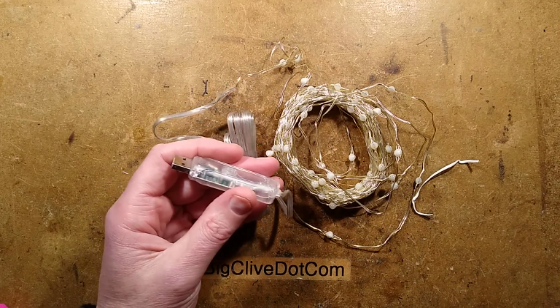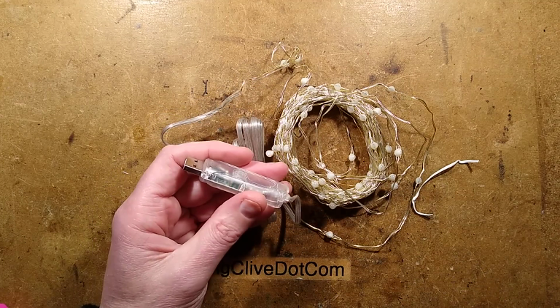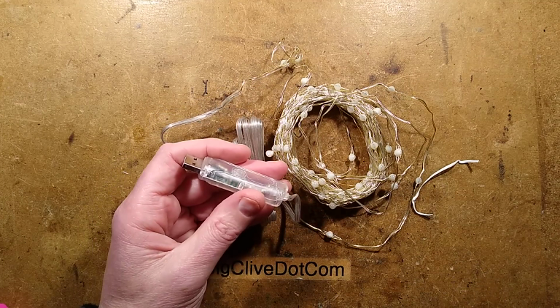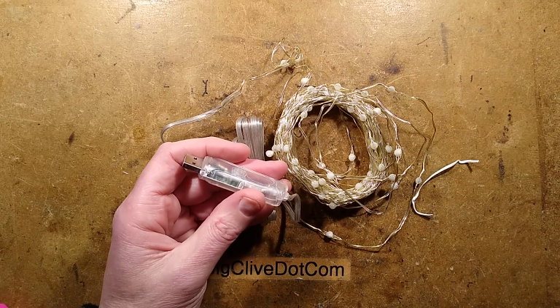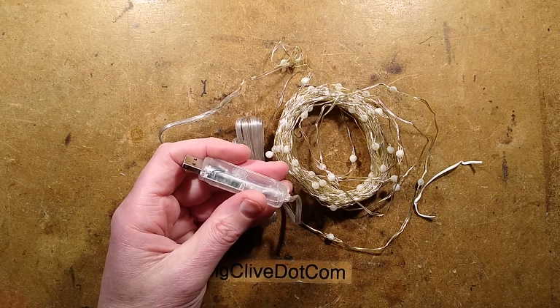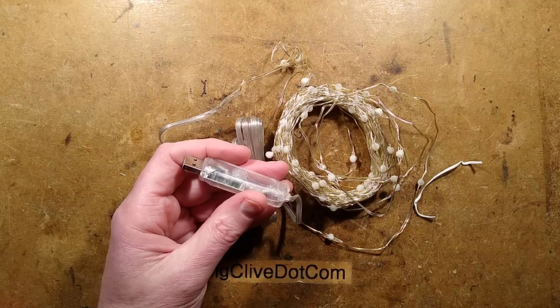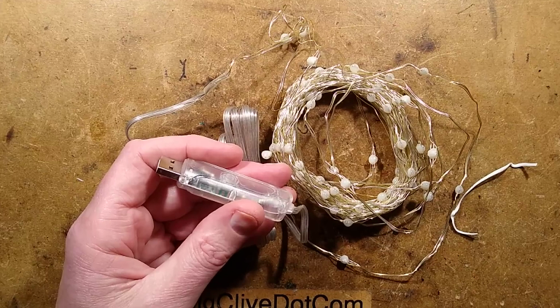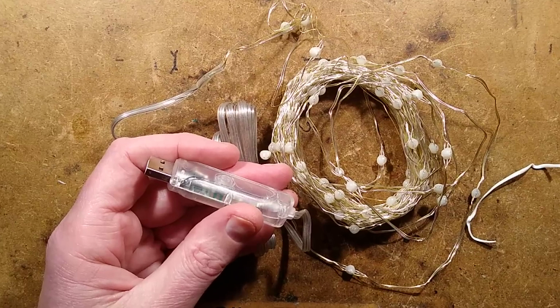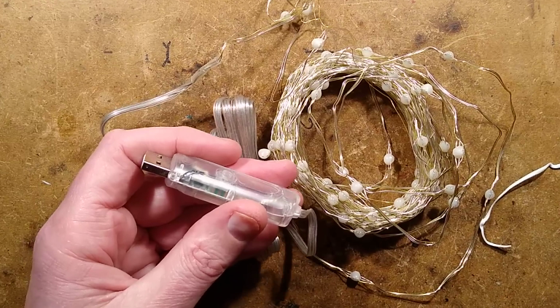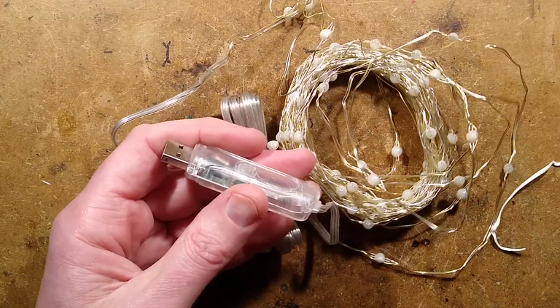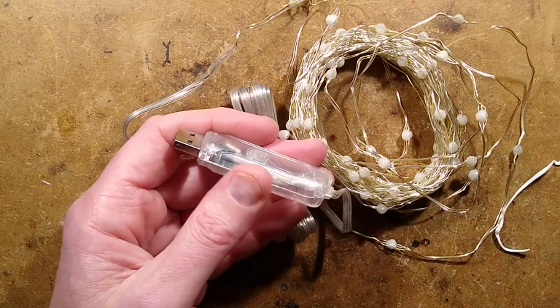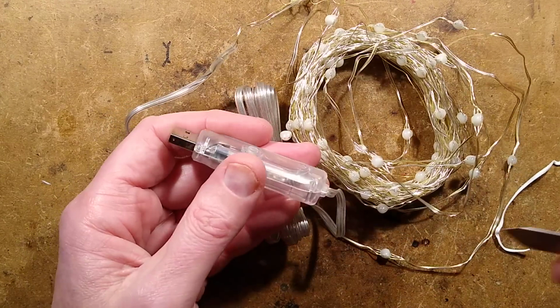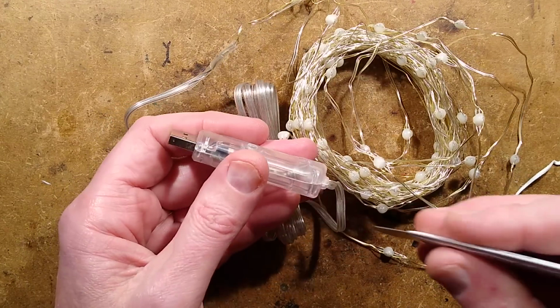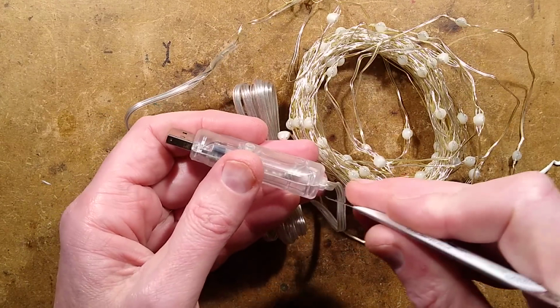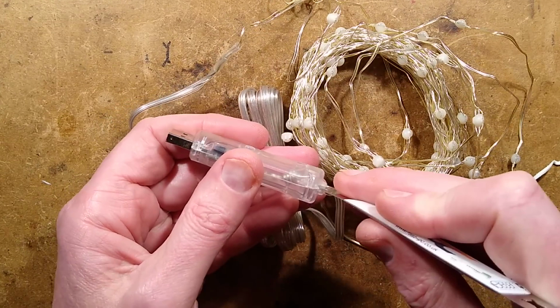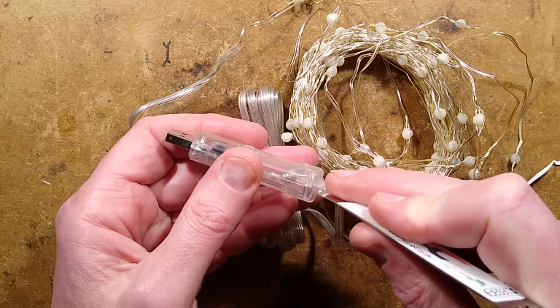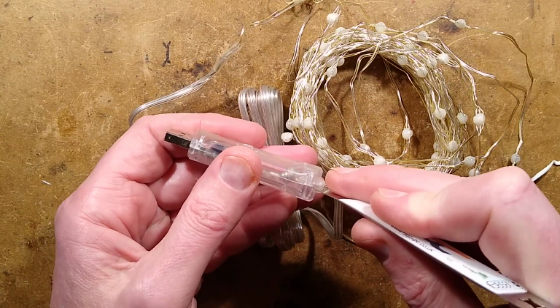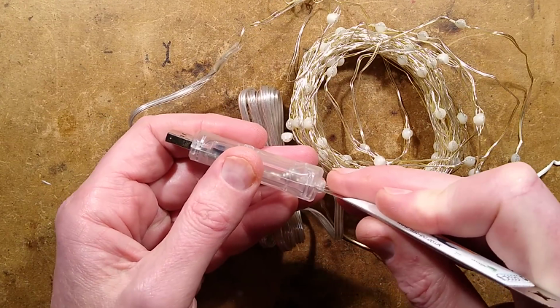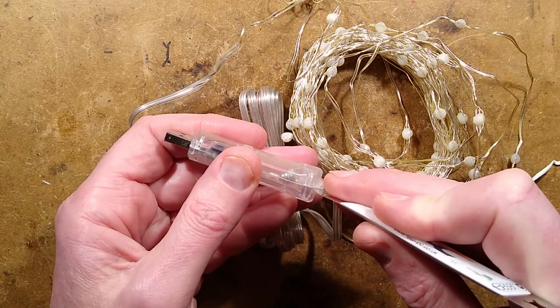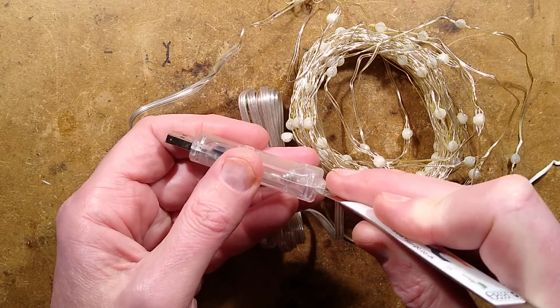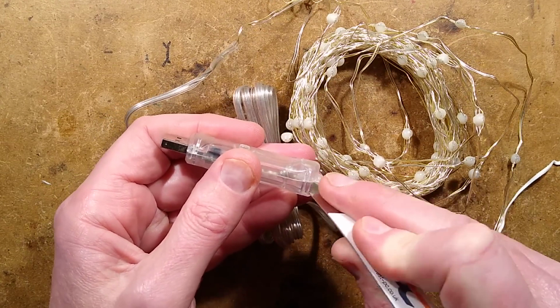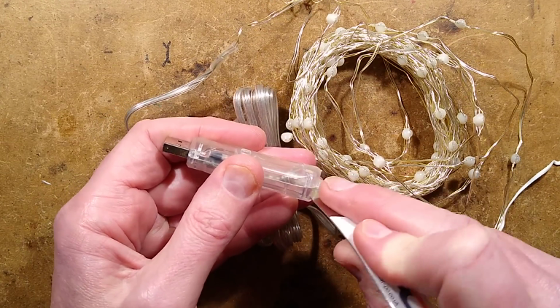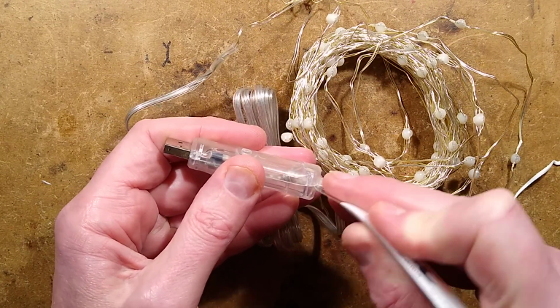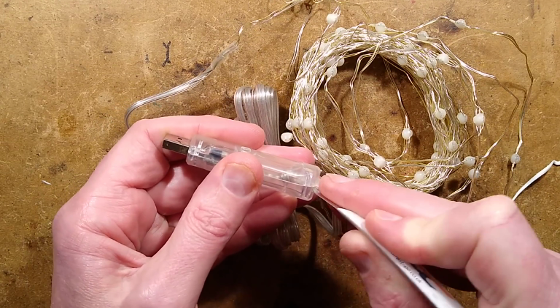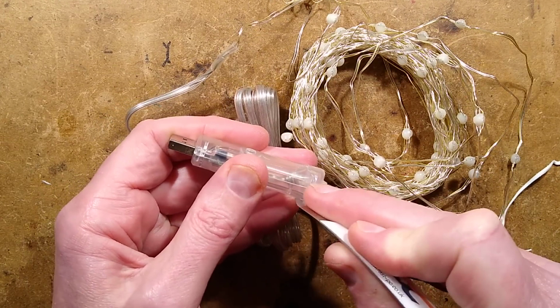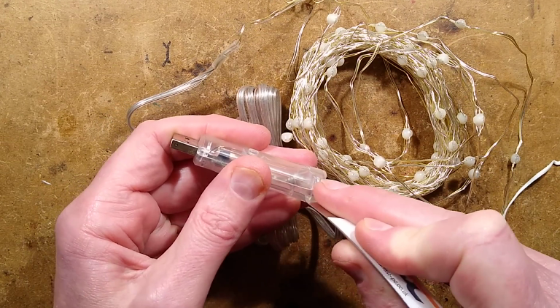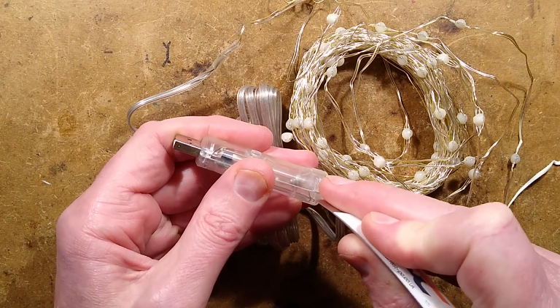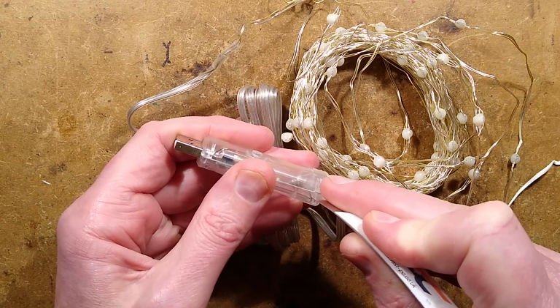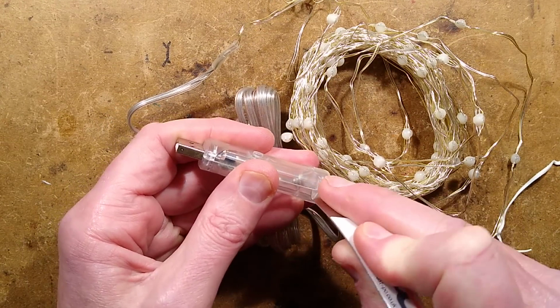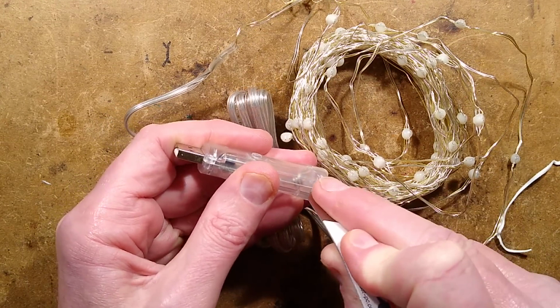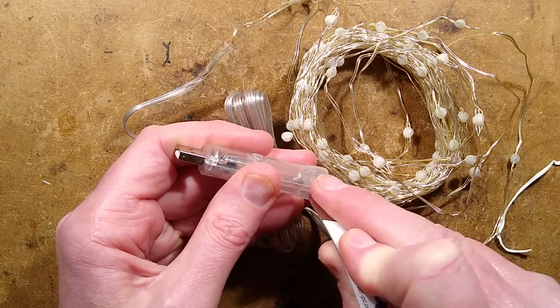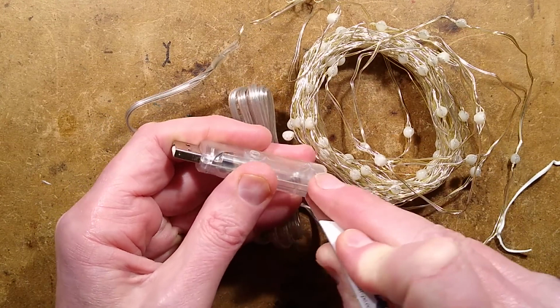Let's open it up. I shall zoom down a little bit and we'll spudger this open. I'll take the circuit board out and we can reverse engineer it — it will all be done in software.